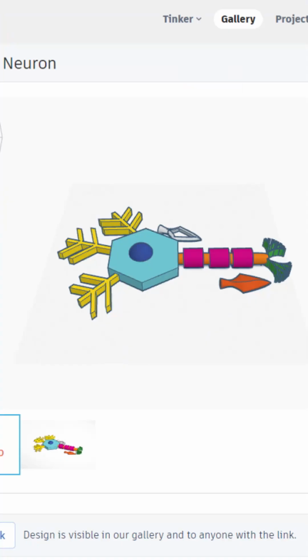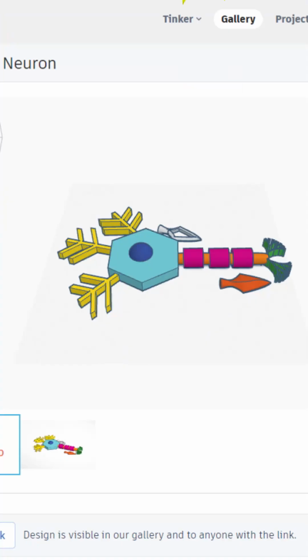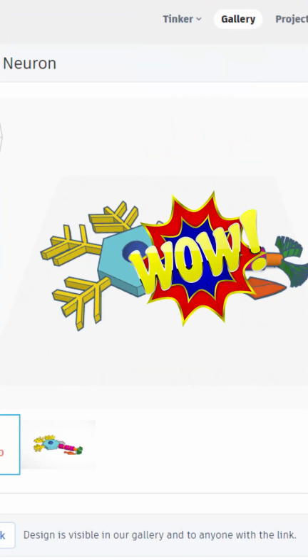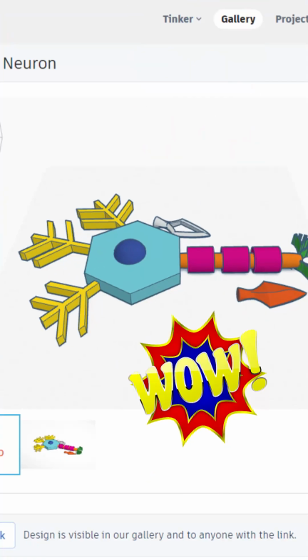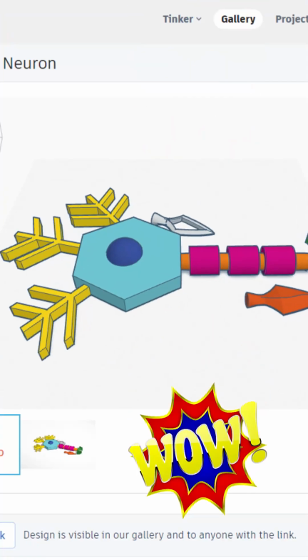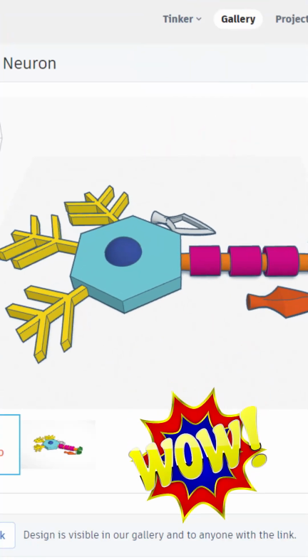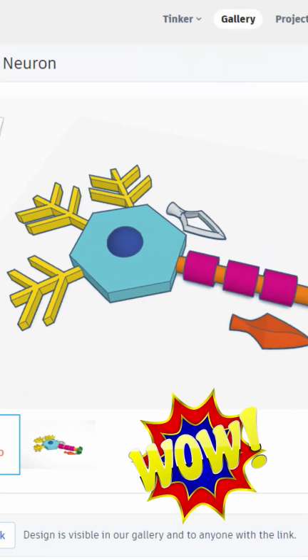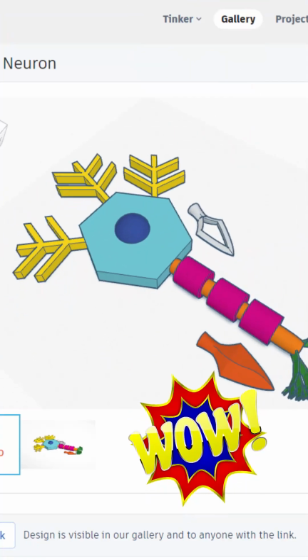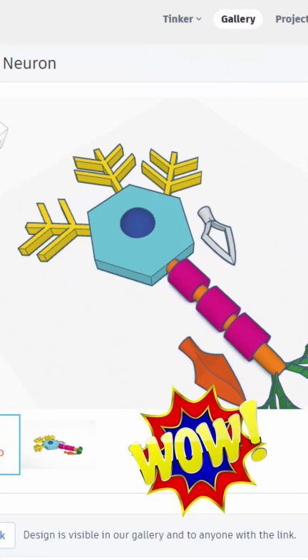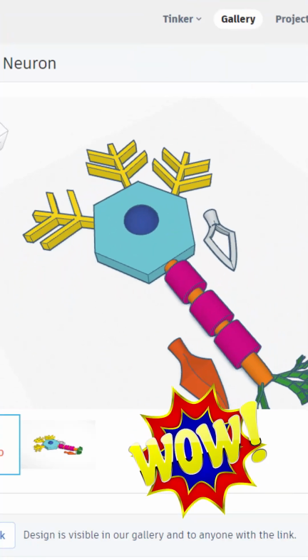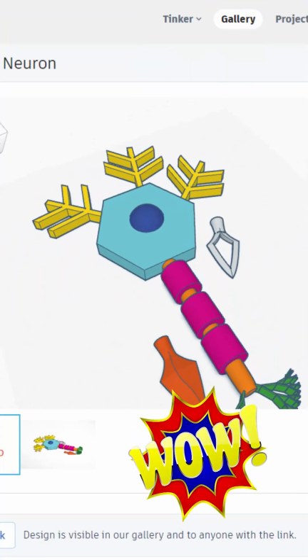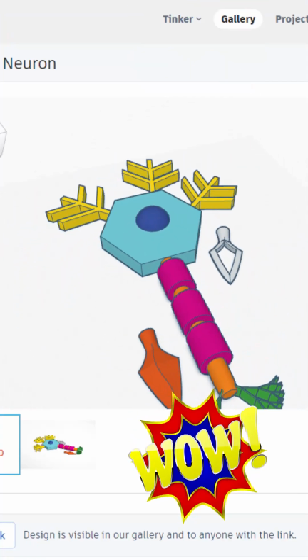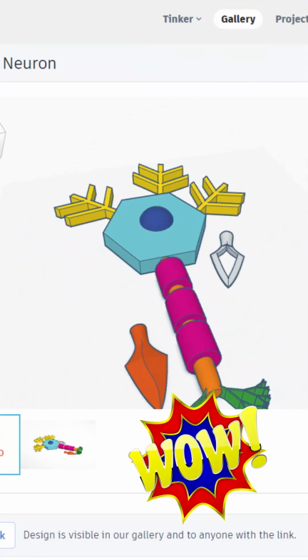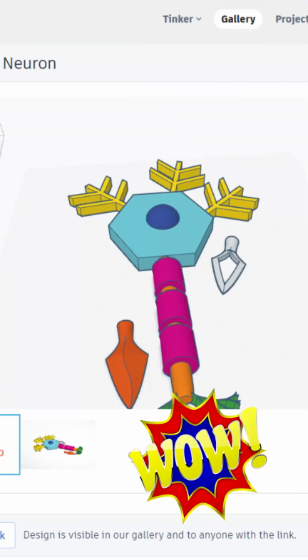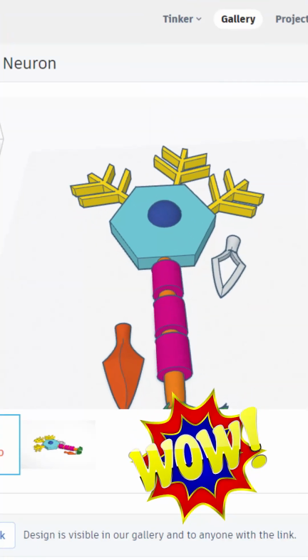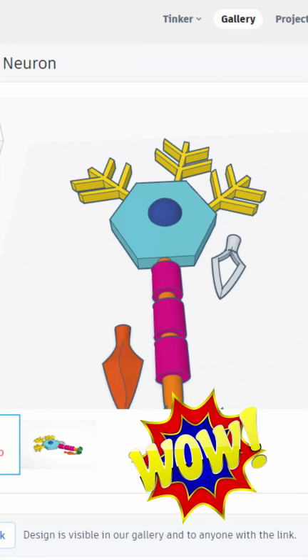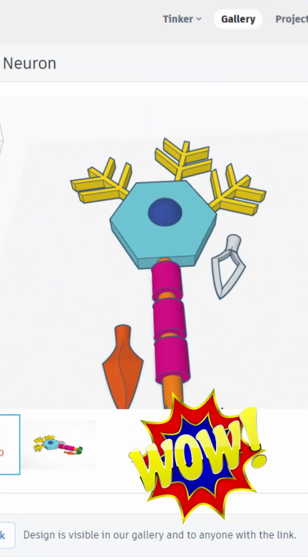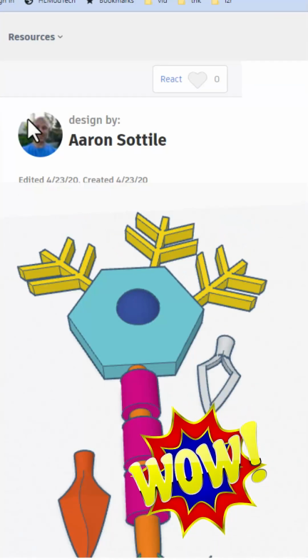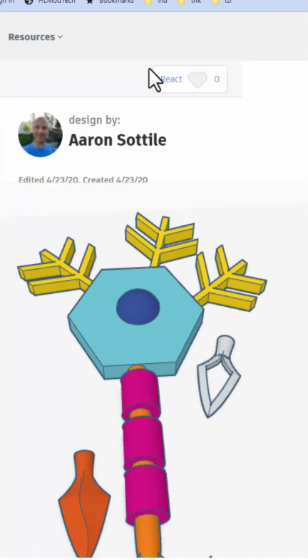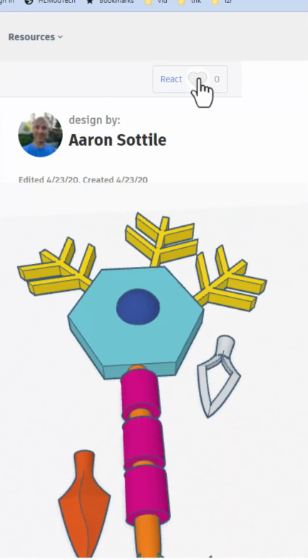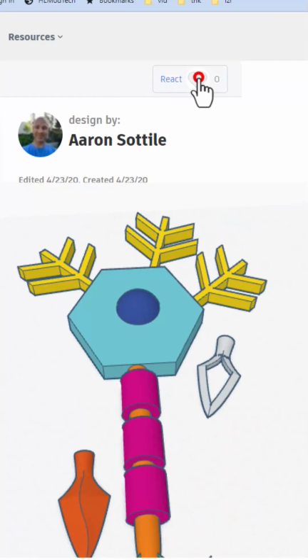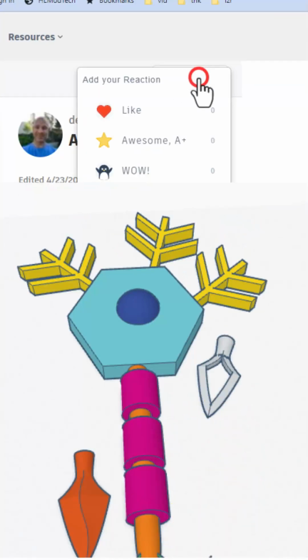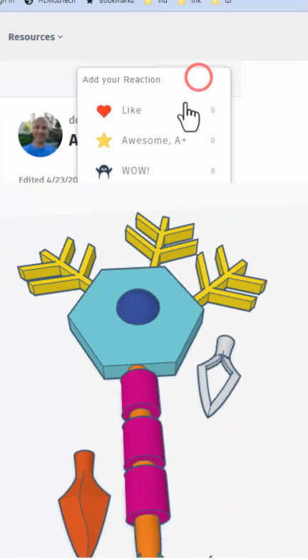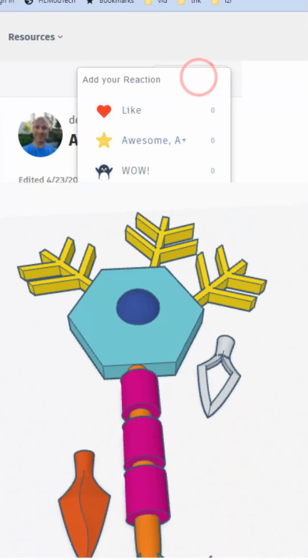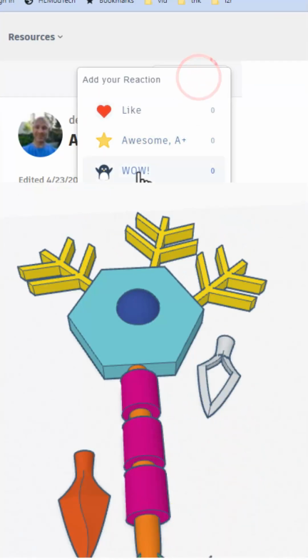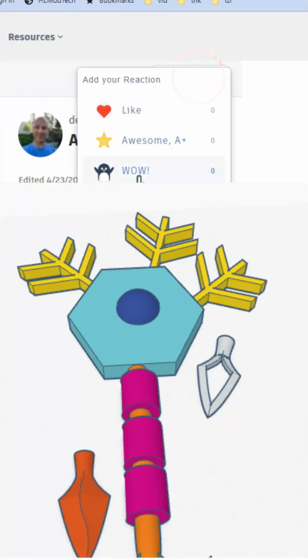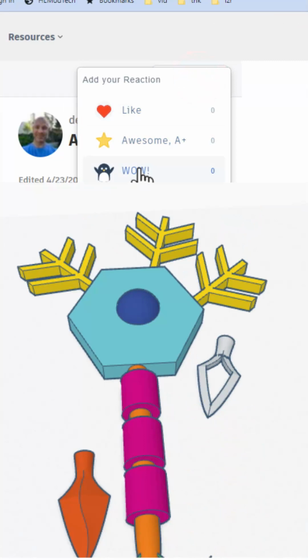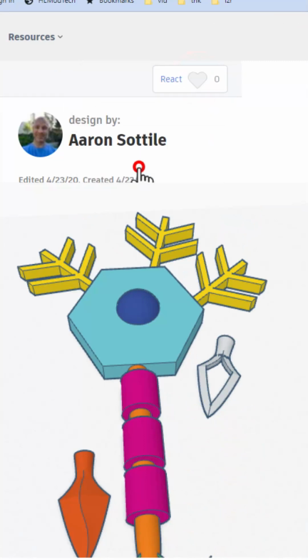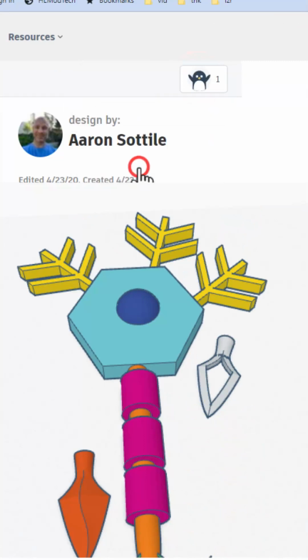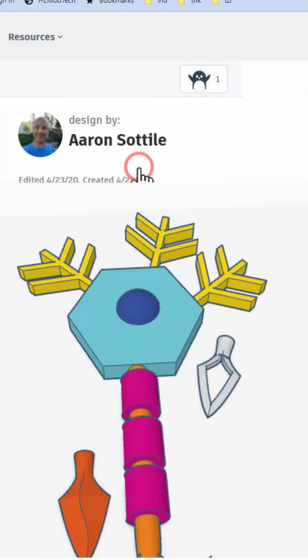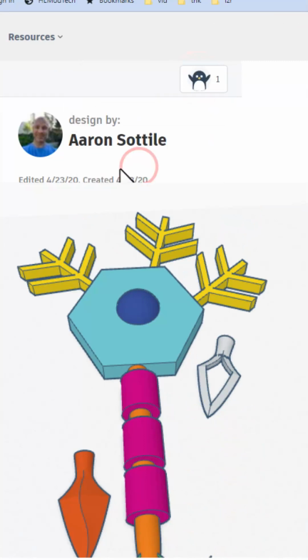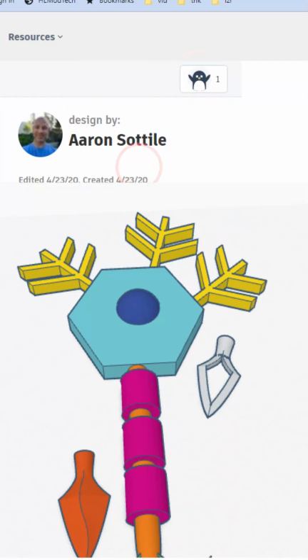And finally, a sample neuron. That is so cool — giving it a wow.